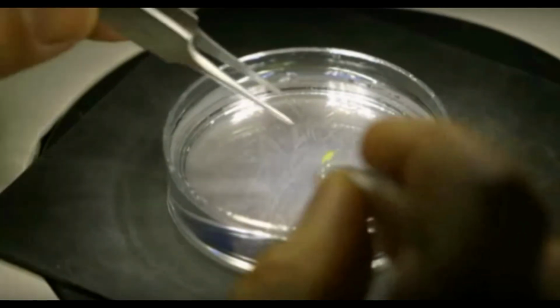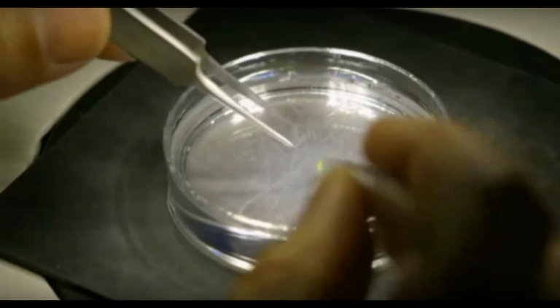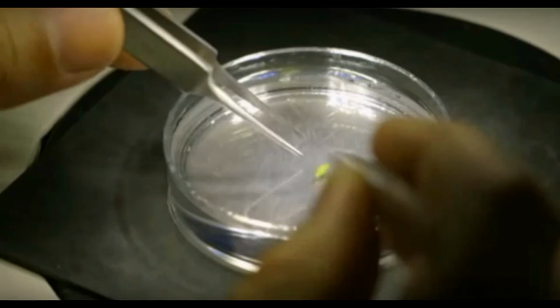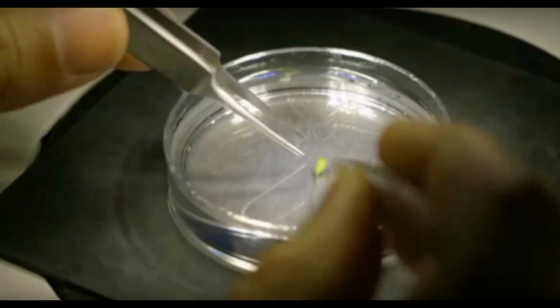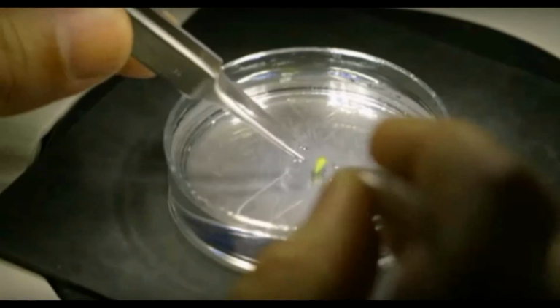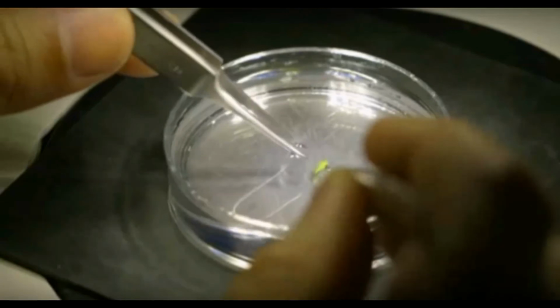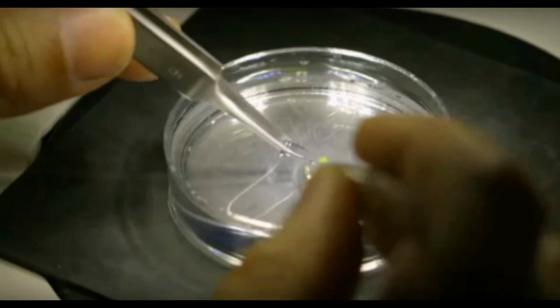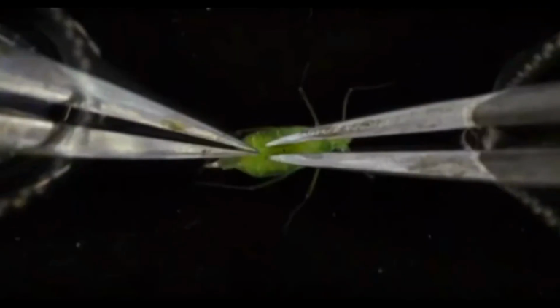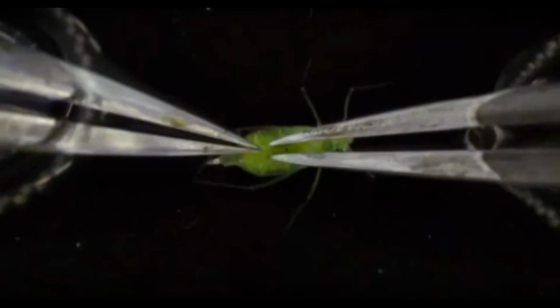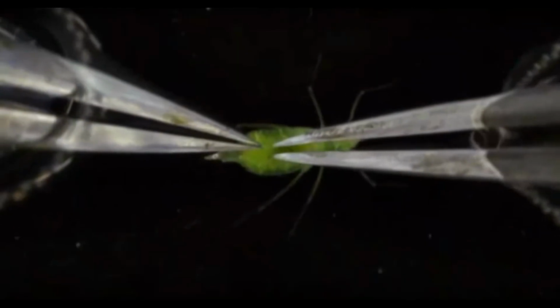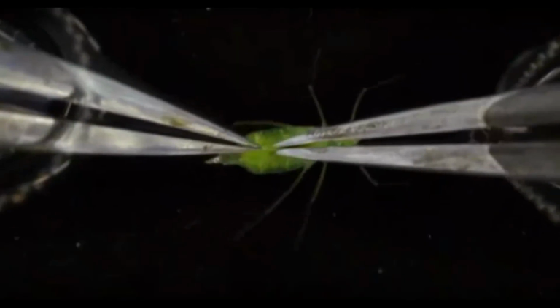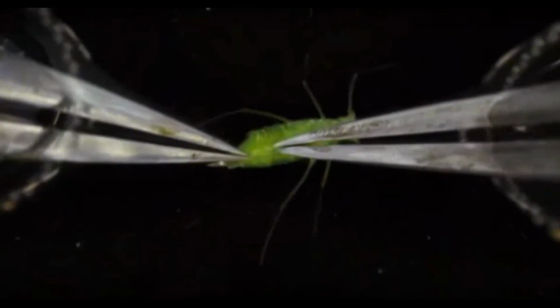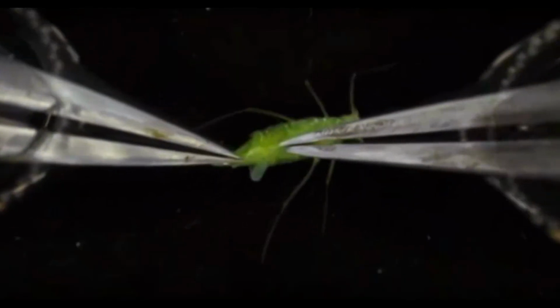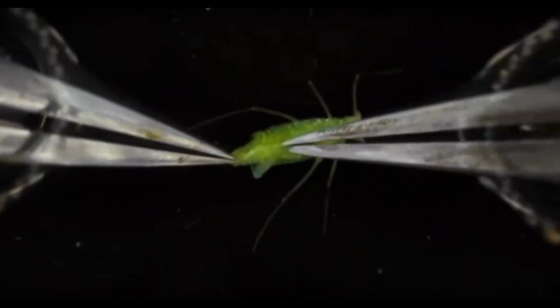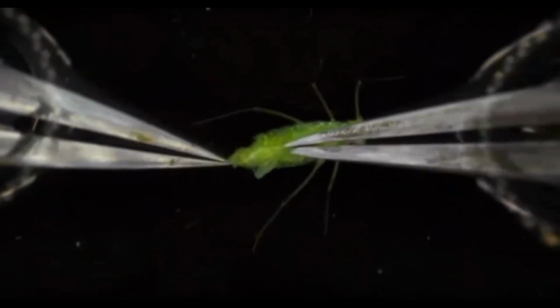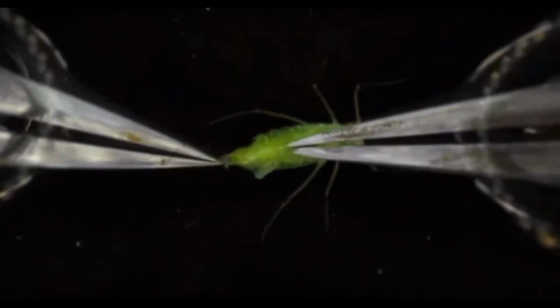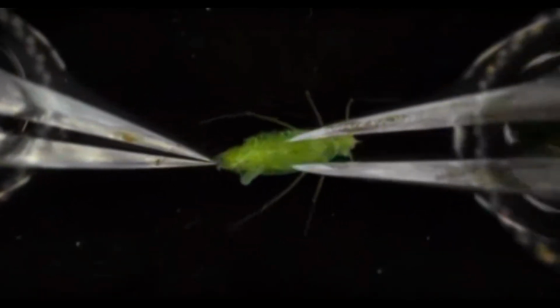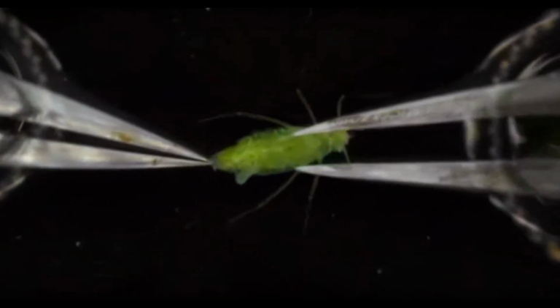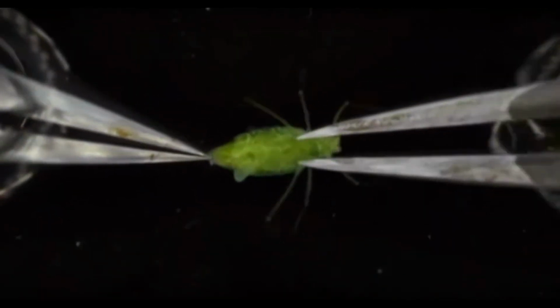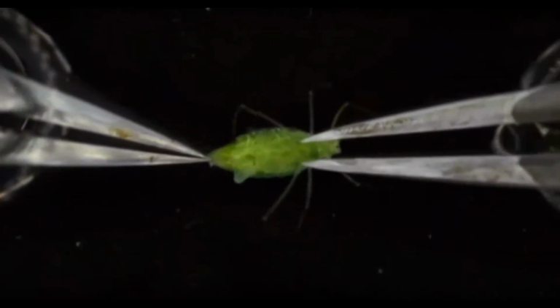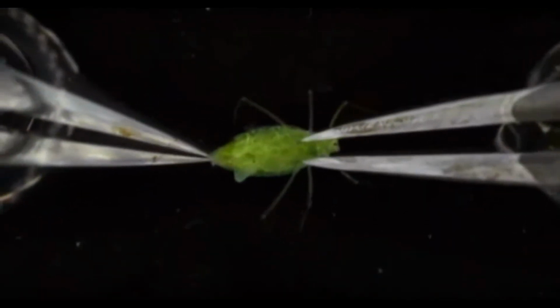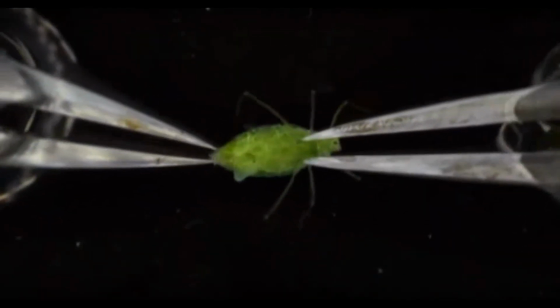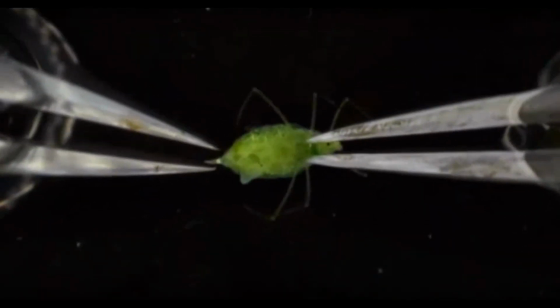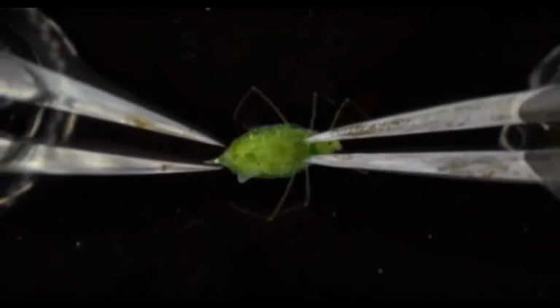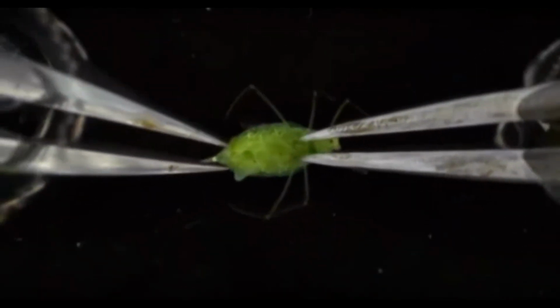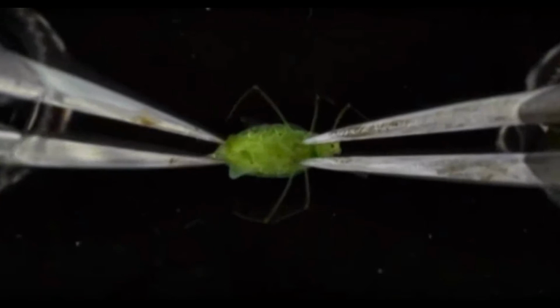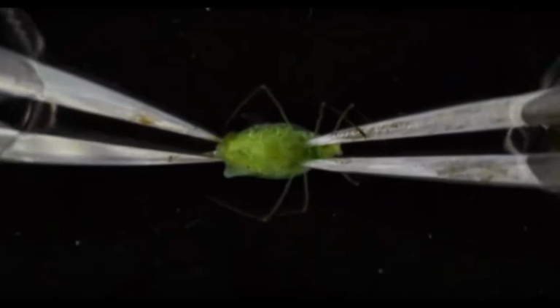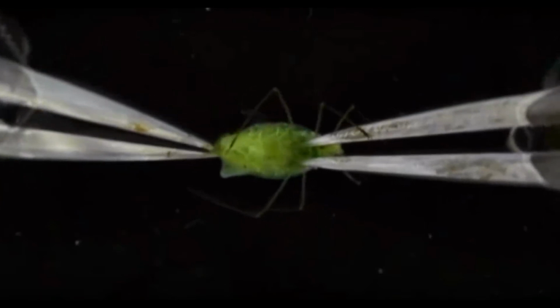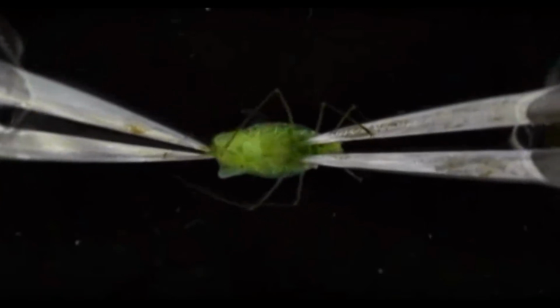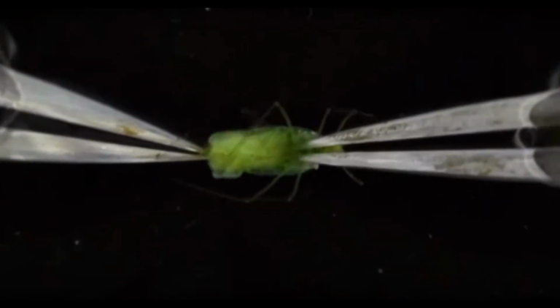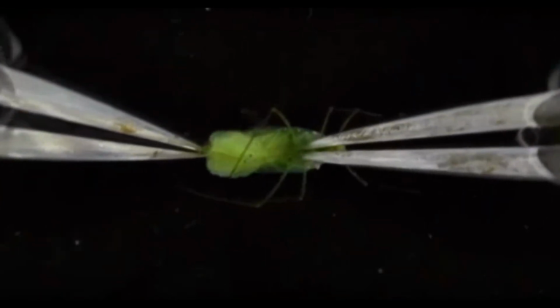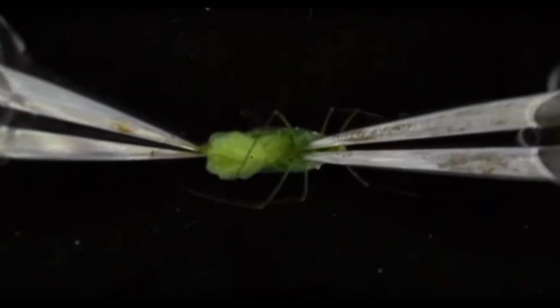A delicate operation is taking place: the dissection of an aphid to remove its digestive system.